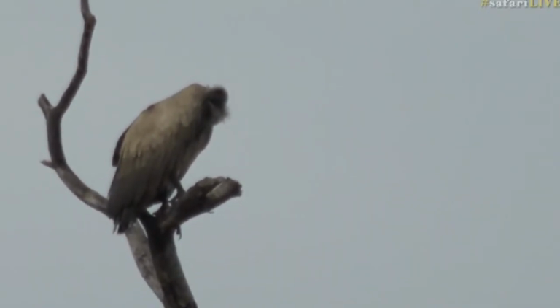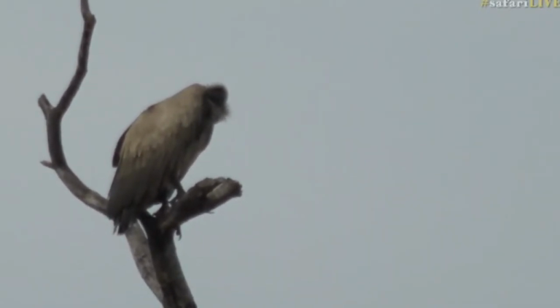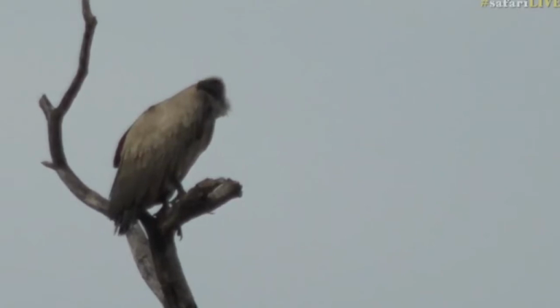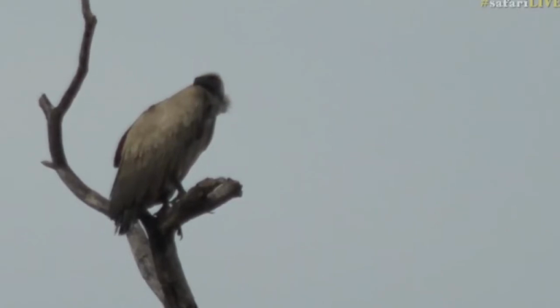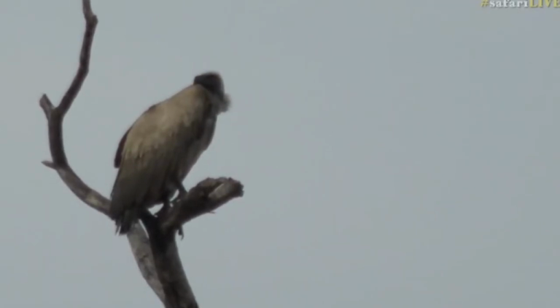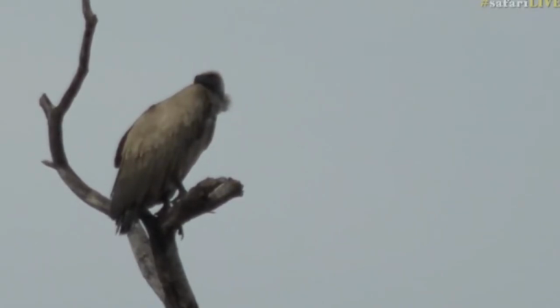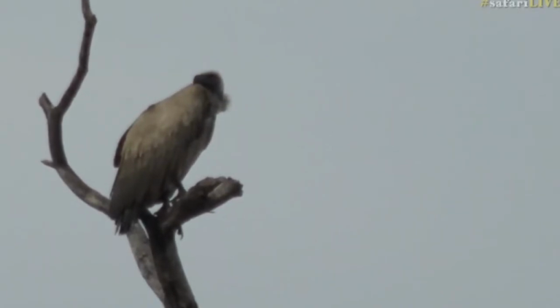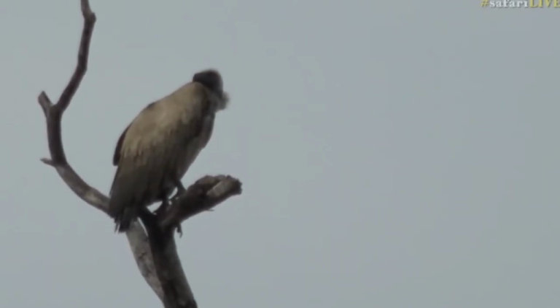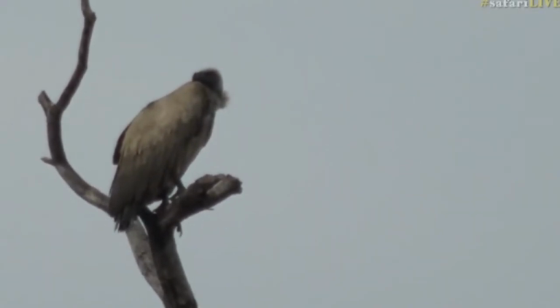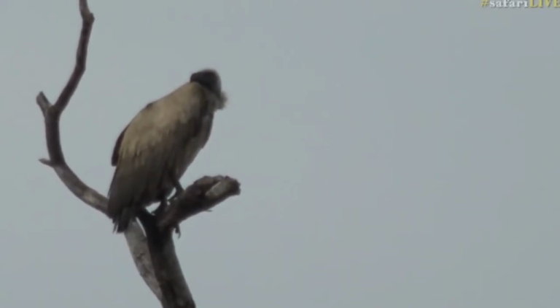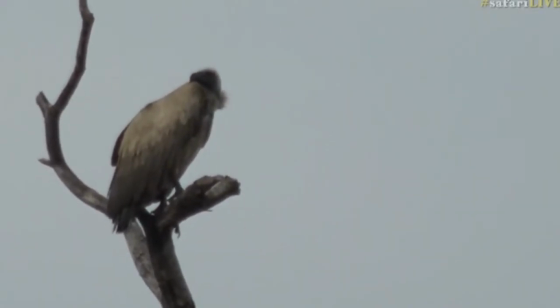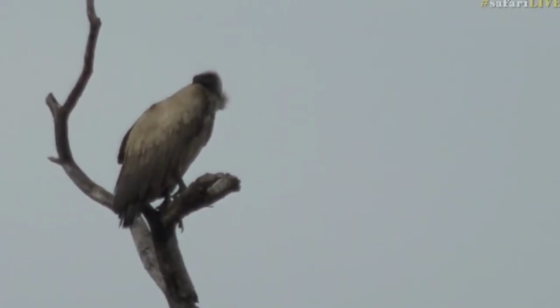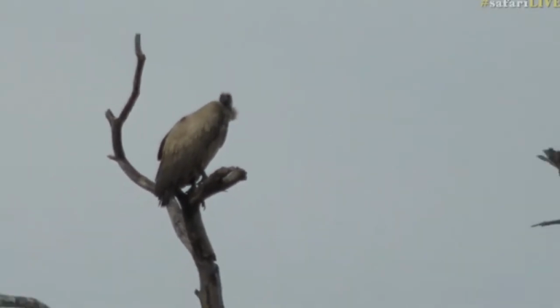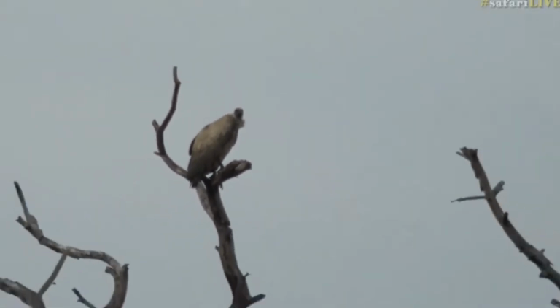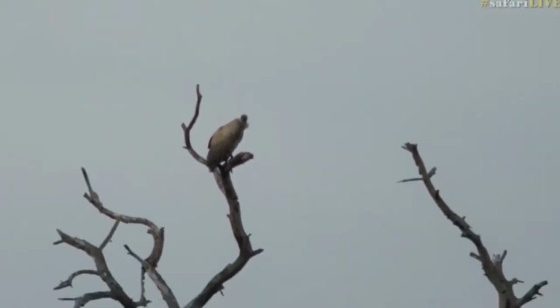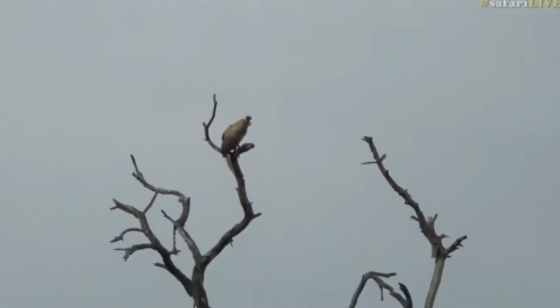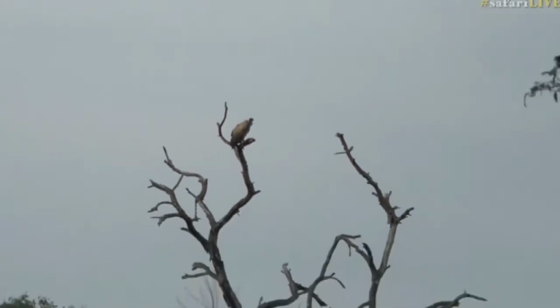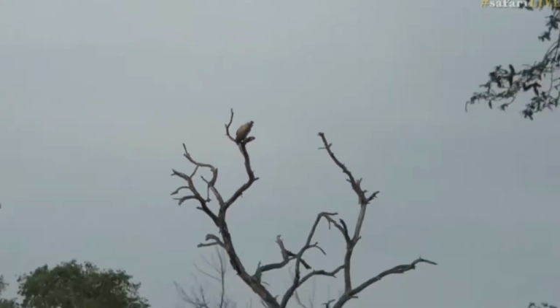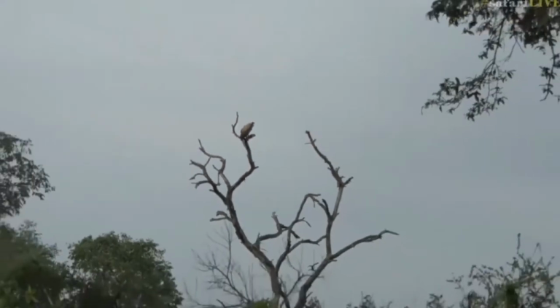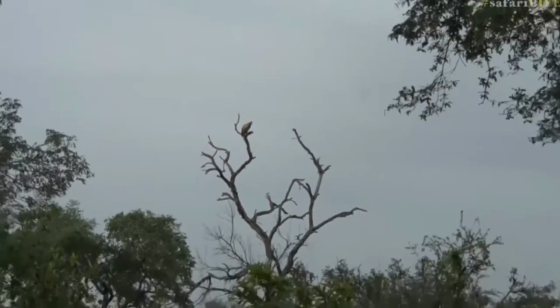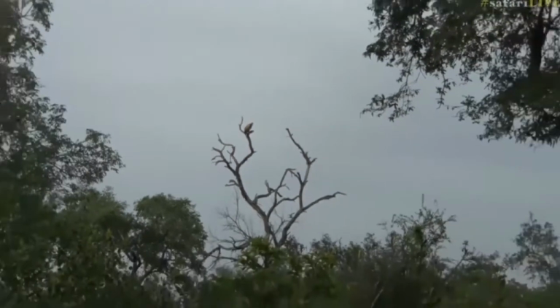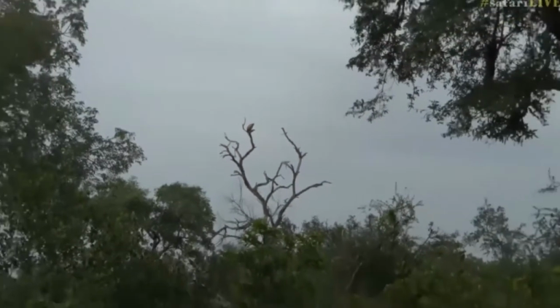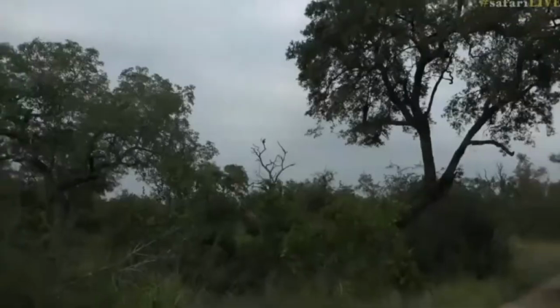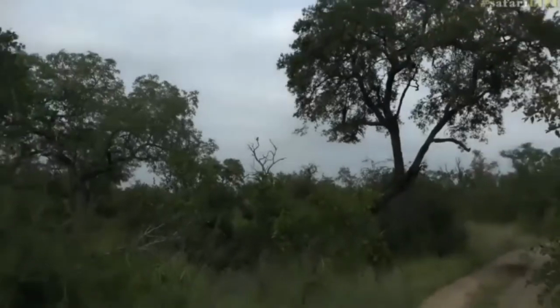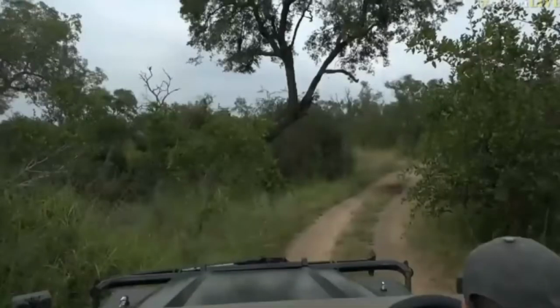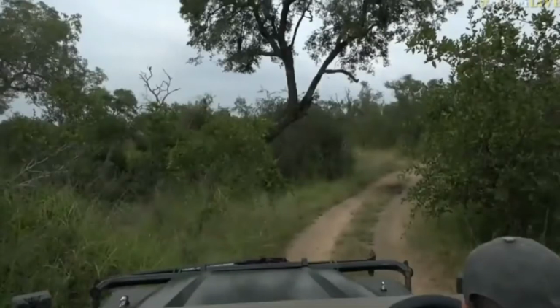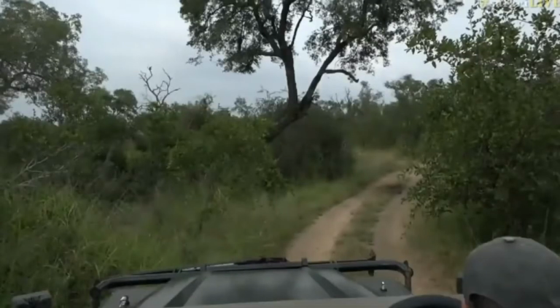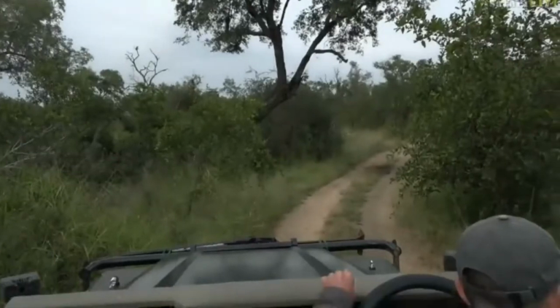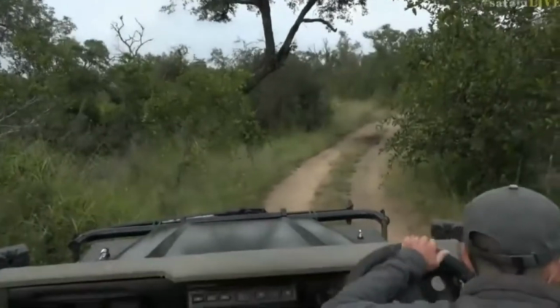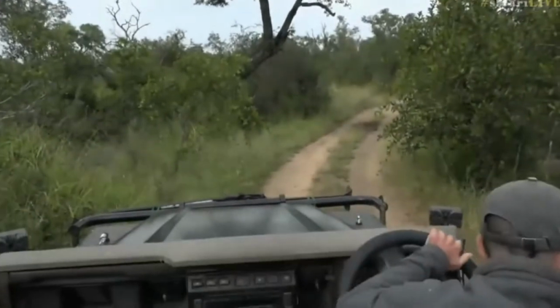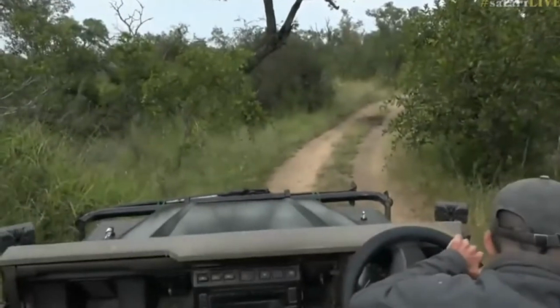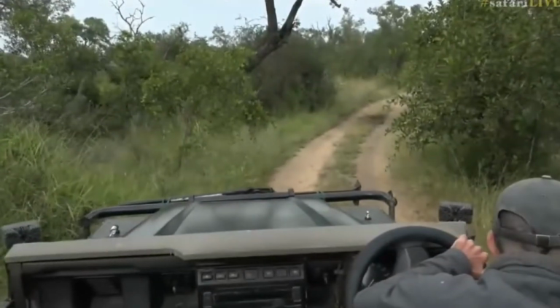All righty, I think let's carry on just in case this leopard does get going. Apparently he is fast asleep.